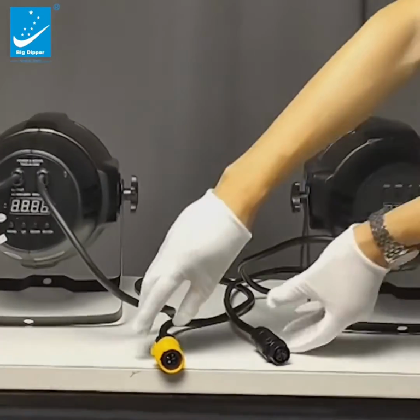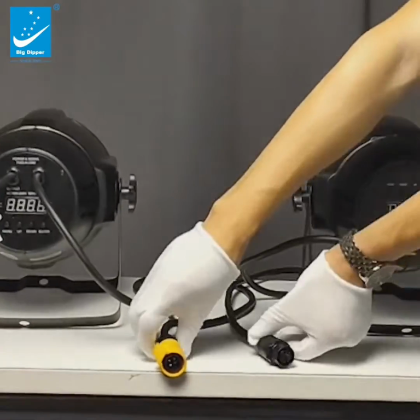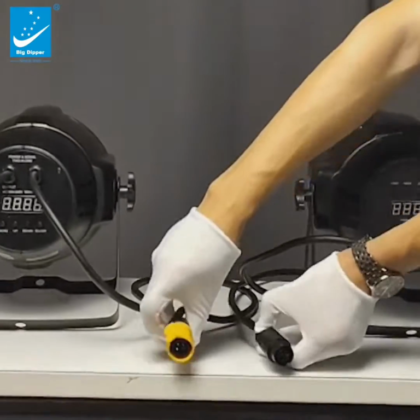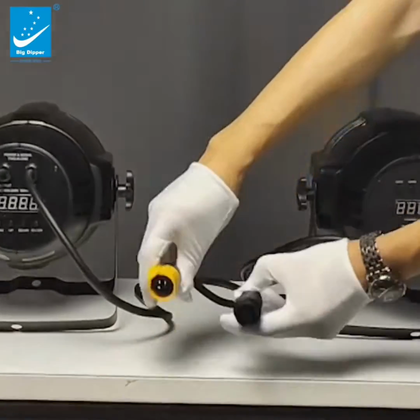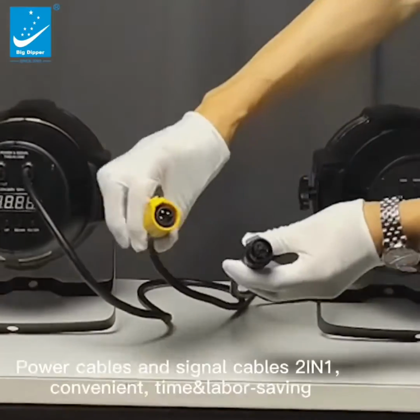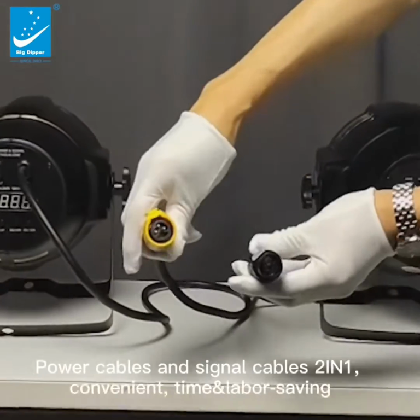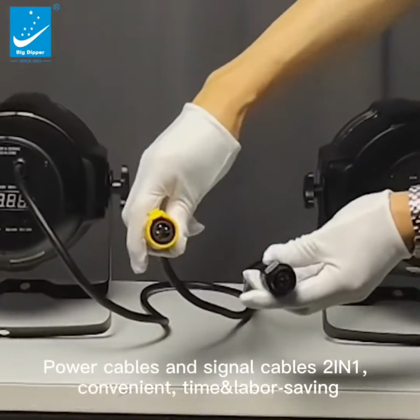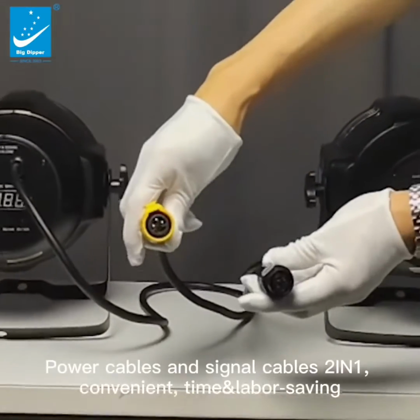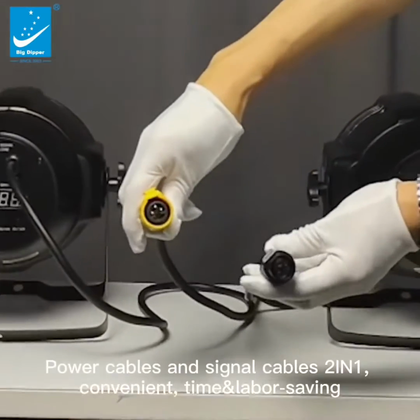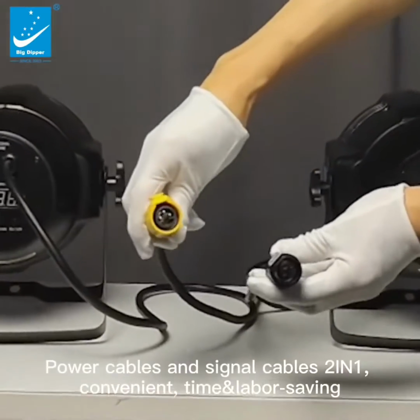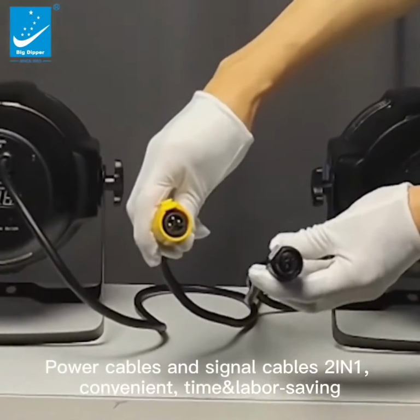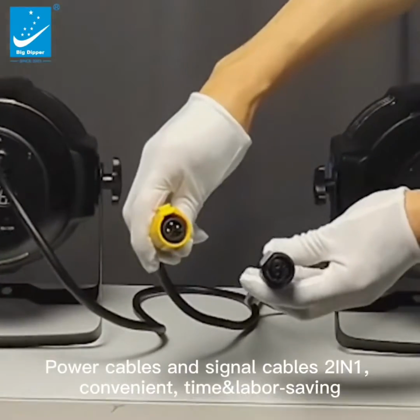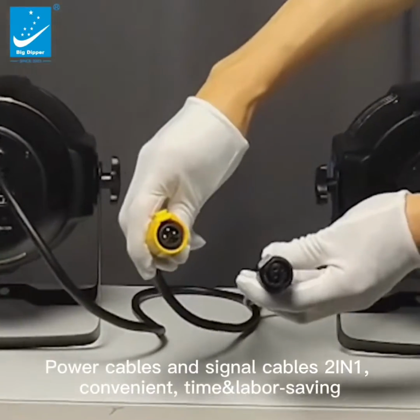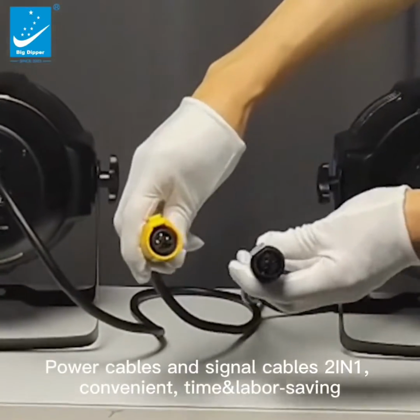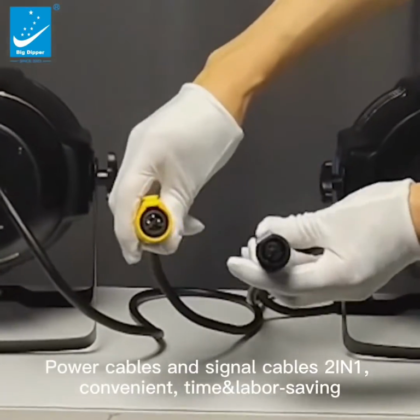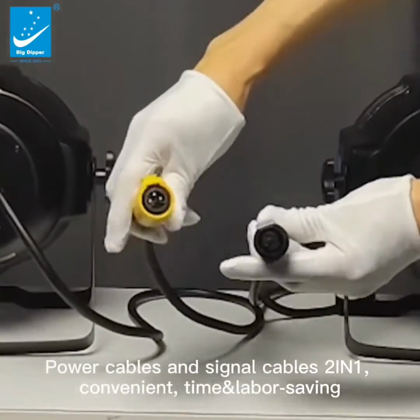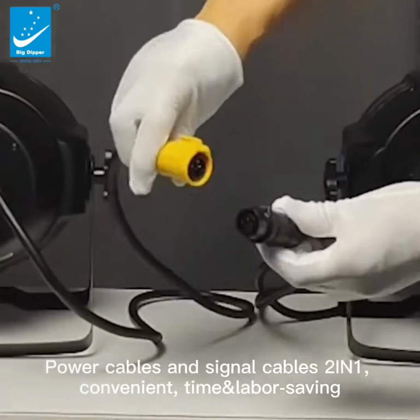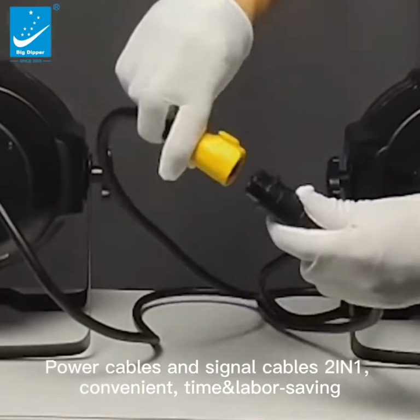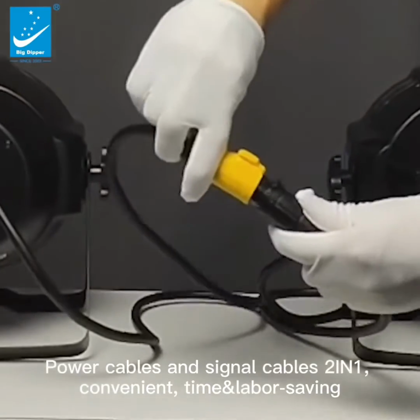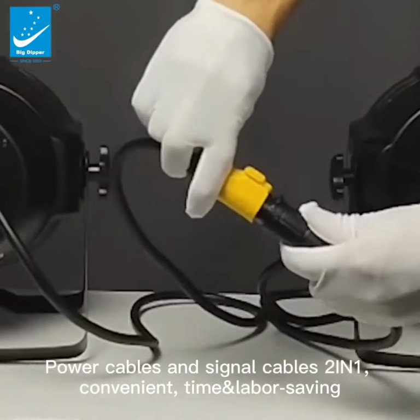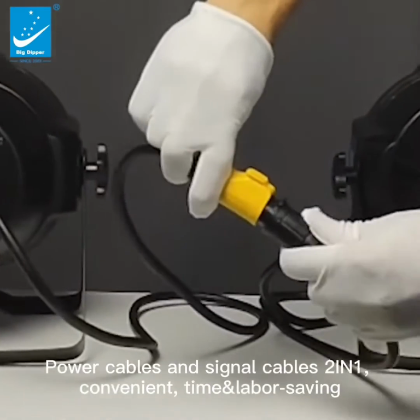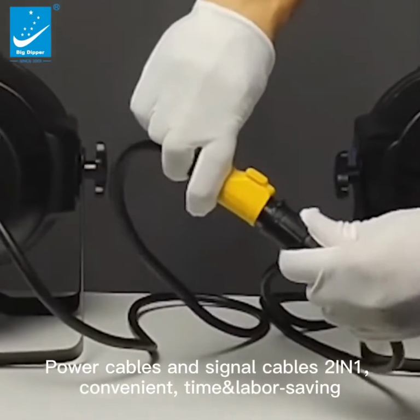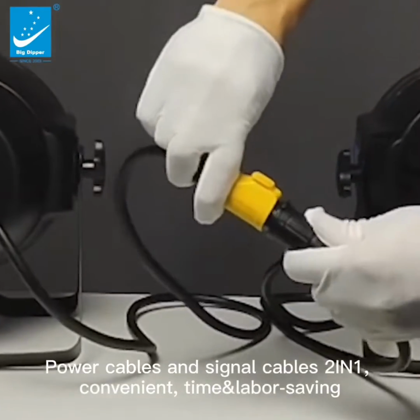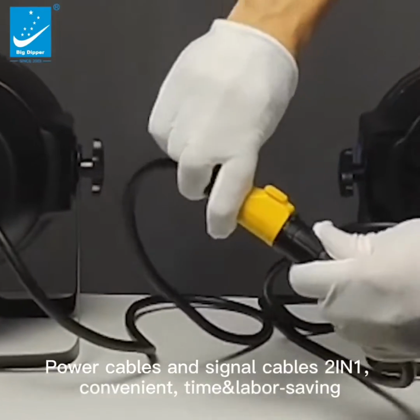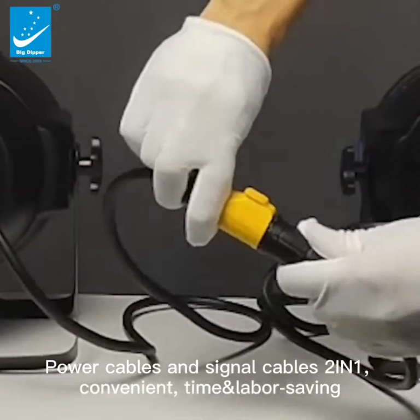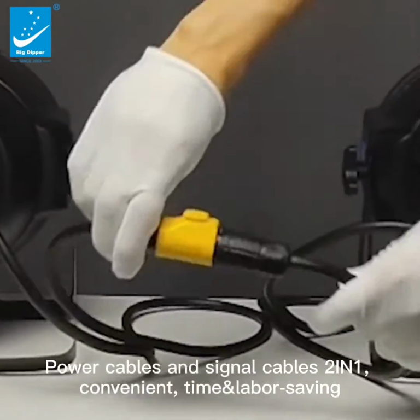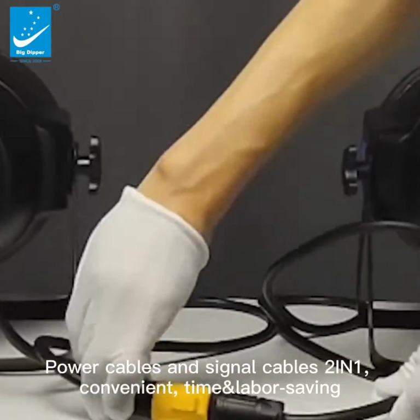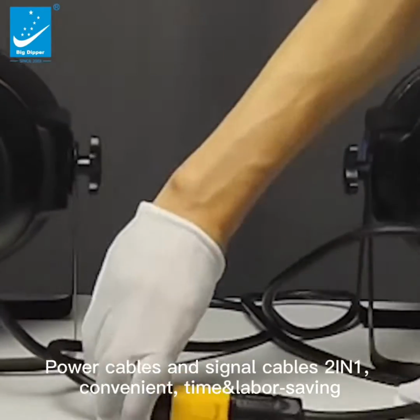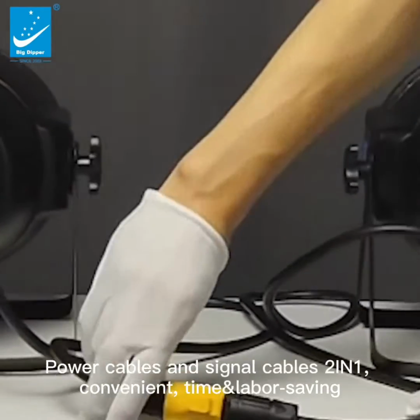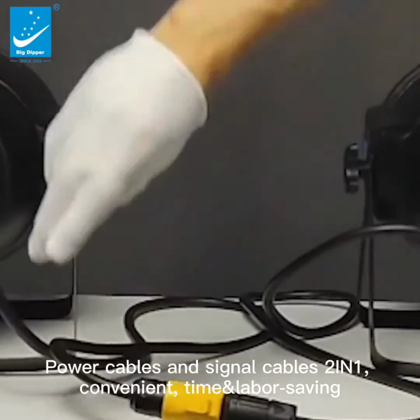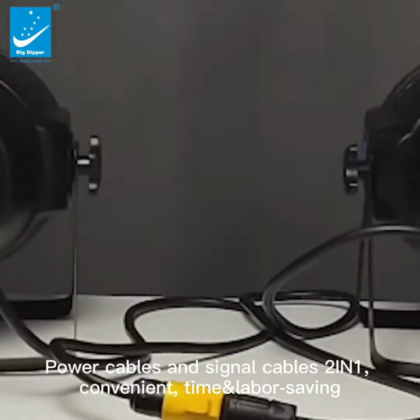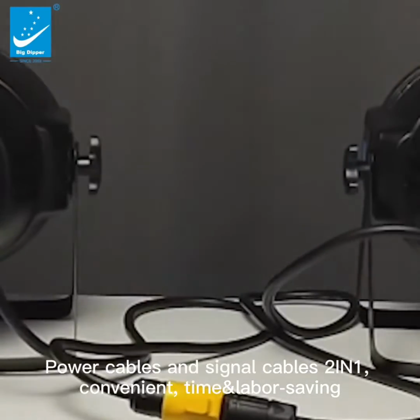Power cables and signal cables are 2-in-1, making setup convenient and saving time and labor.